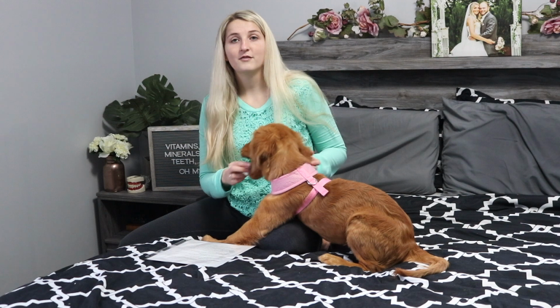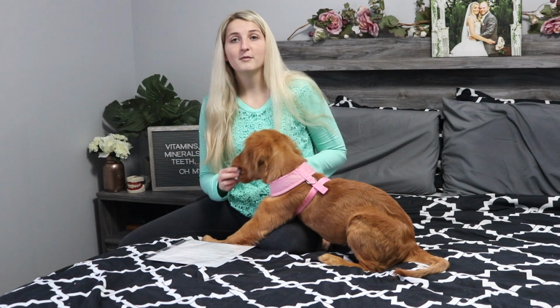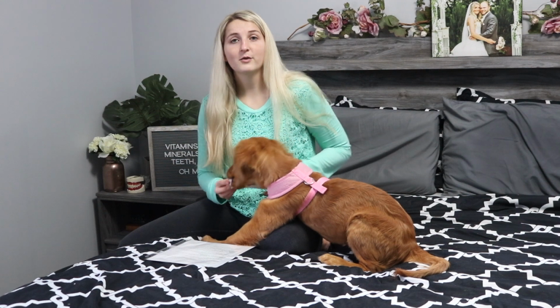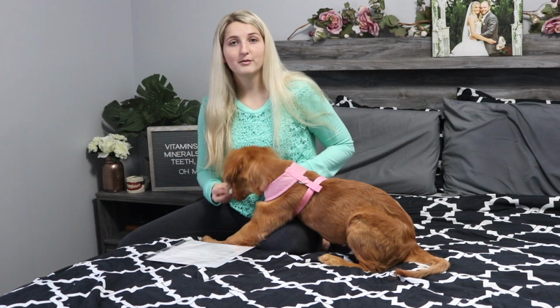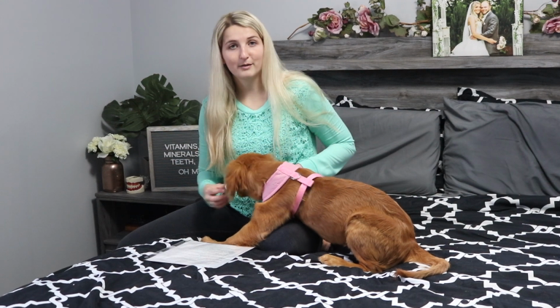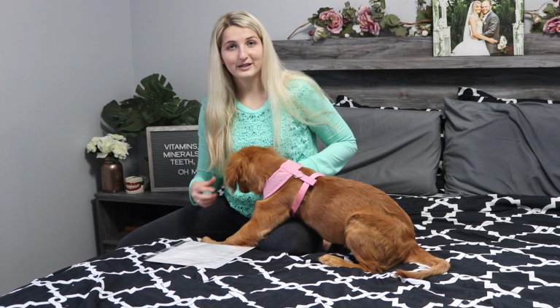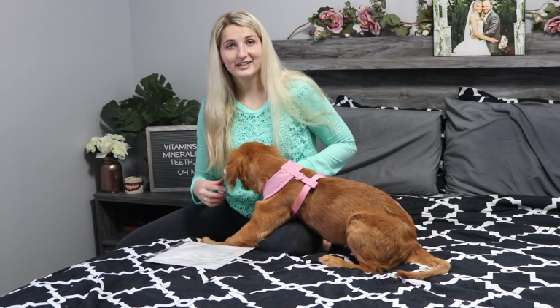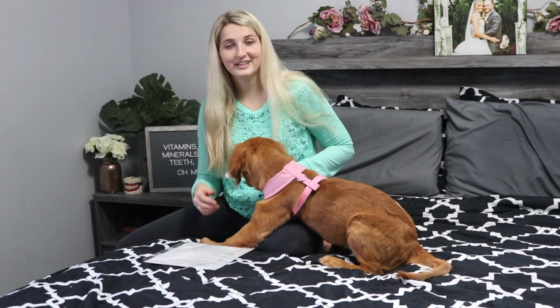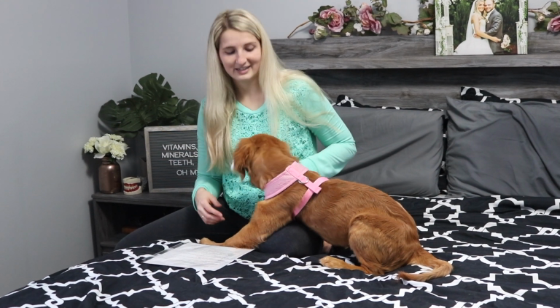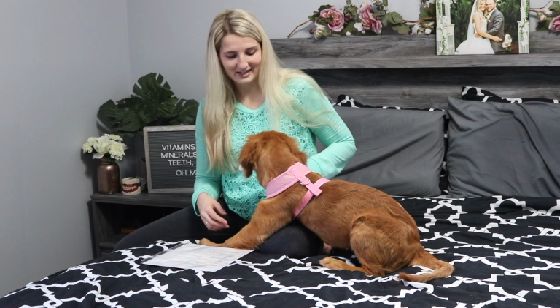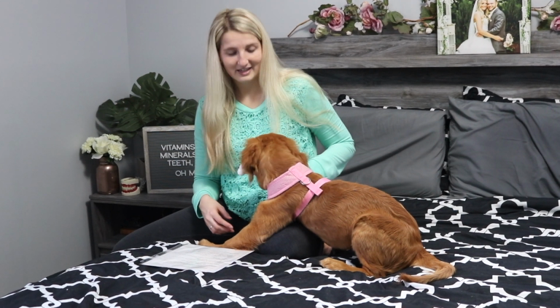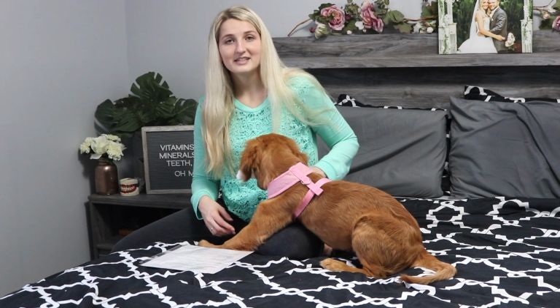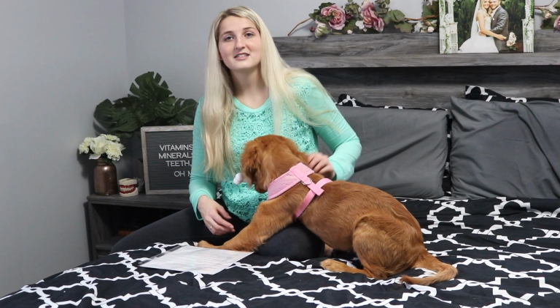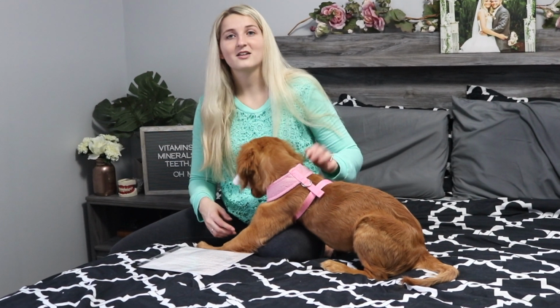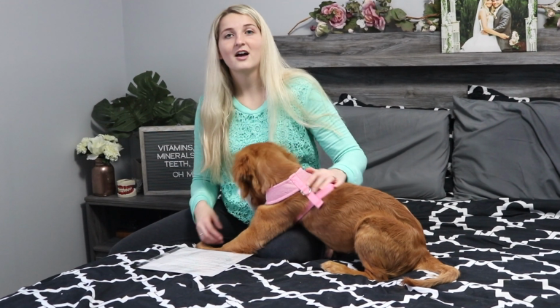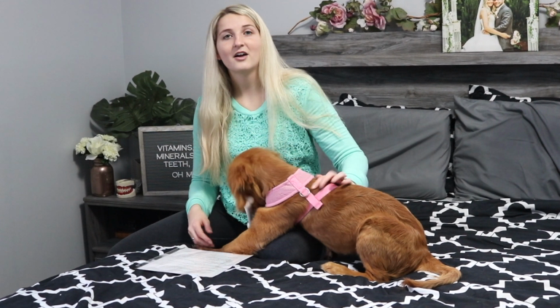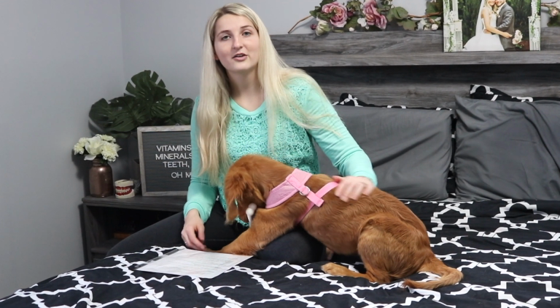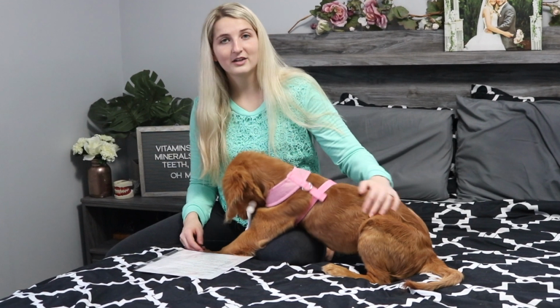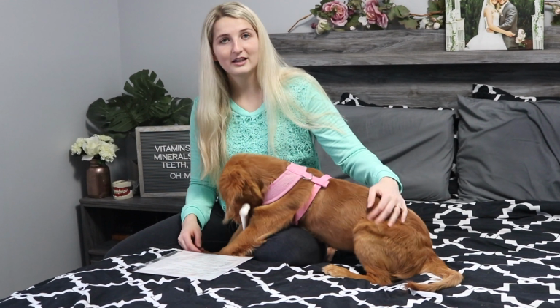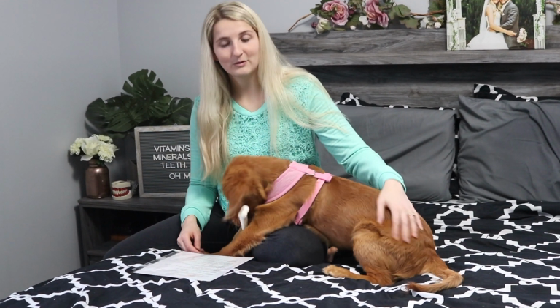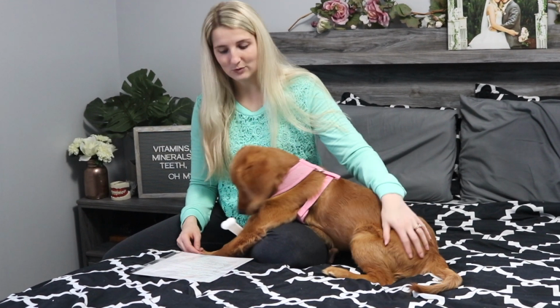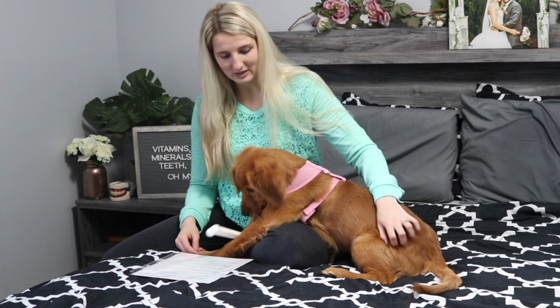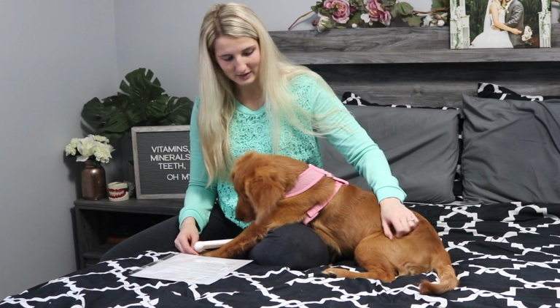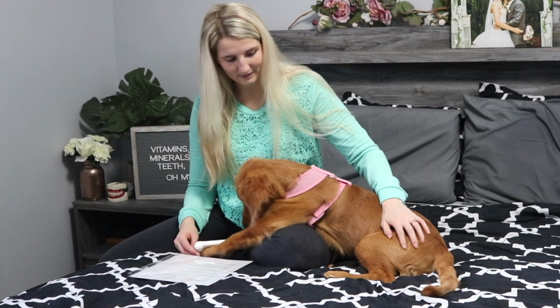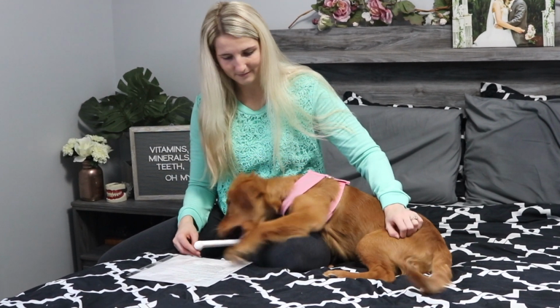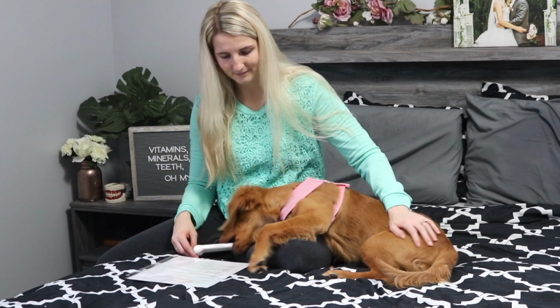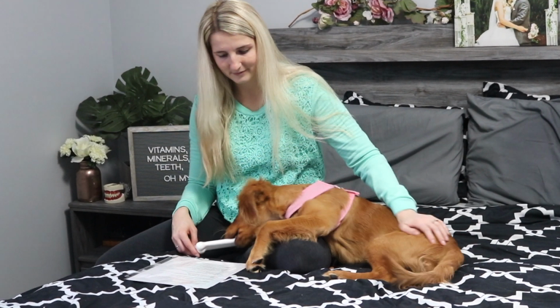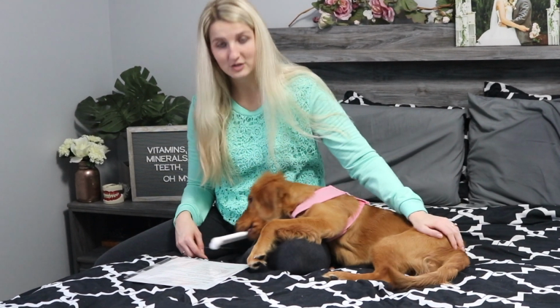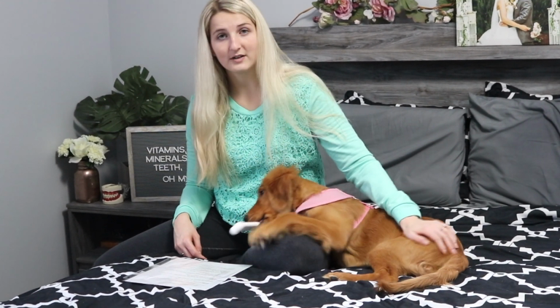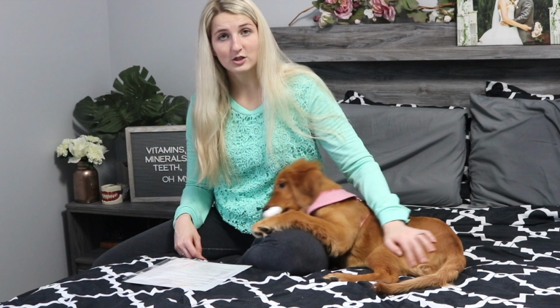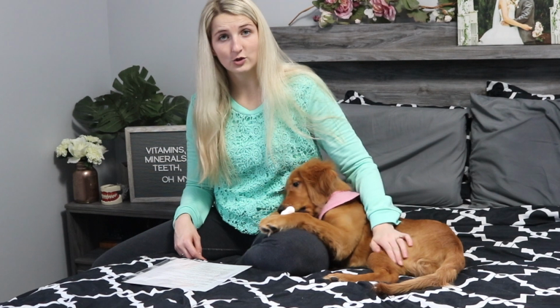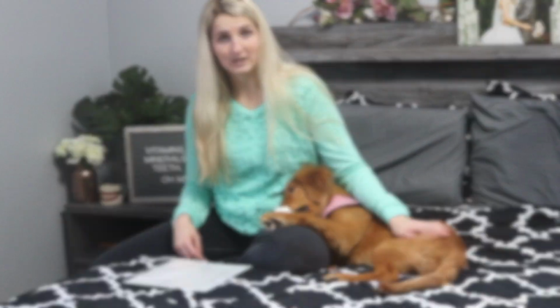Filming with a puppy. This is a lot harder than I thought it was going to be. She's very distracting.